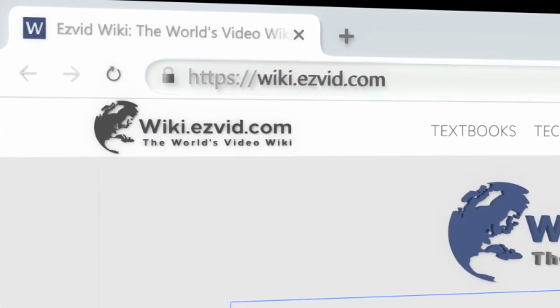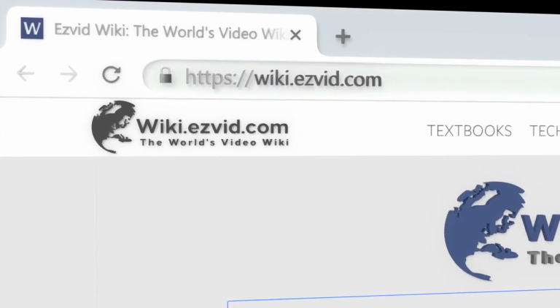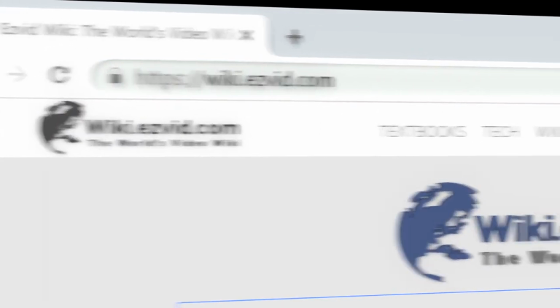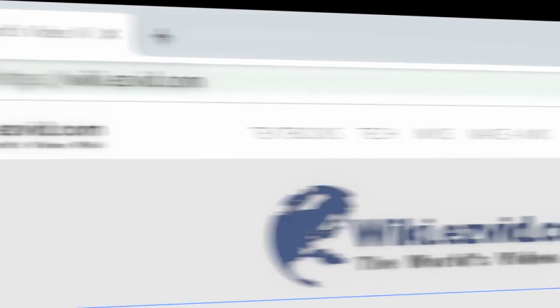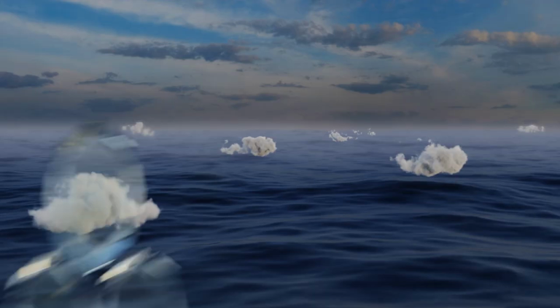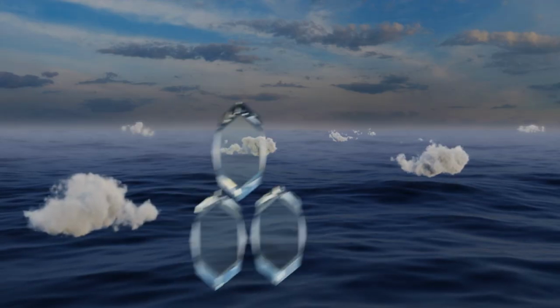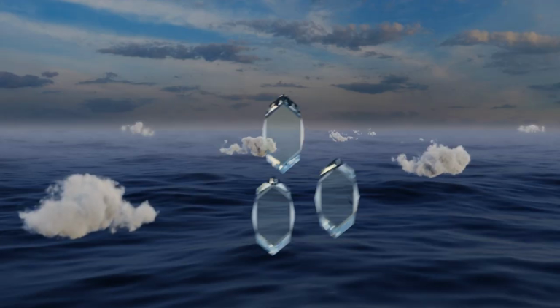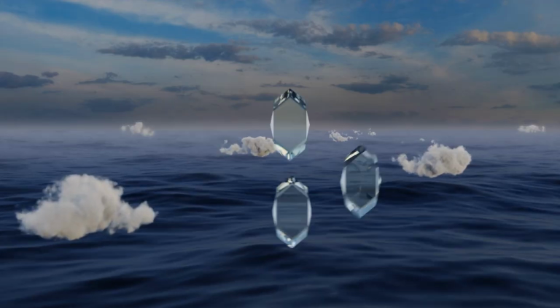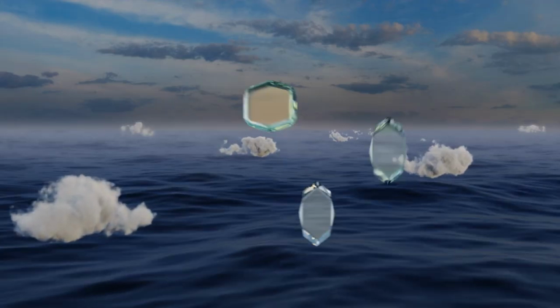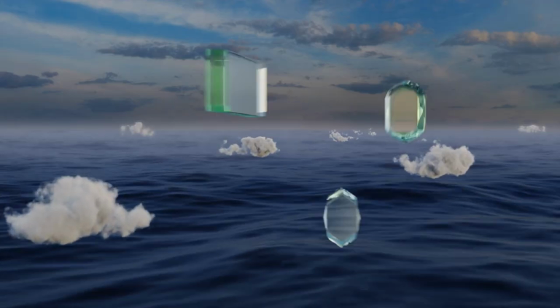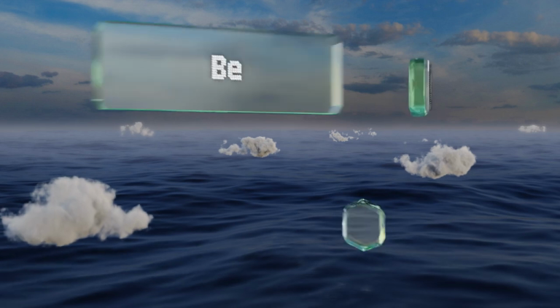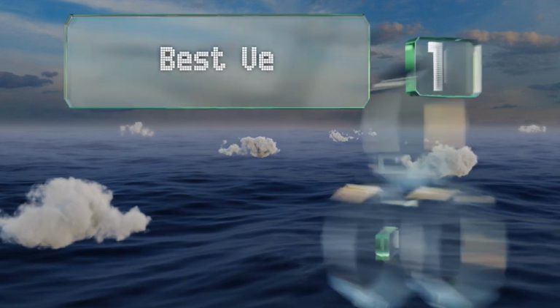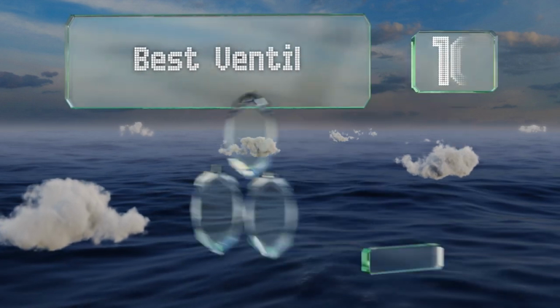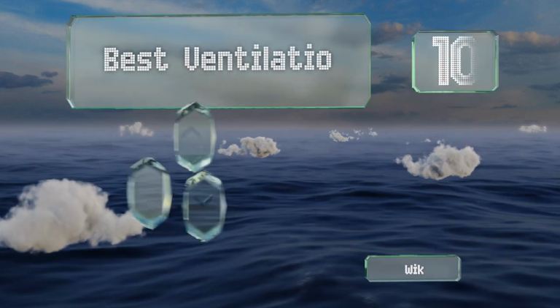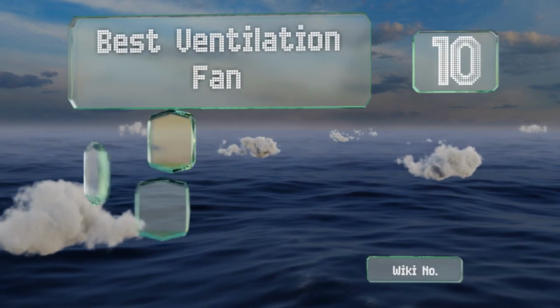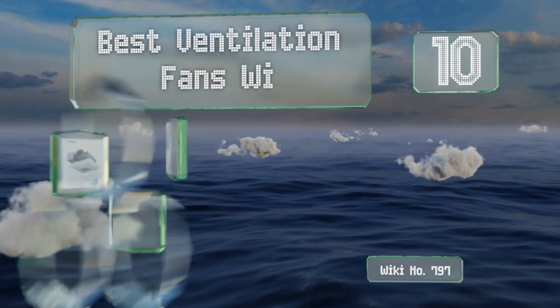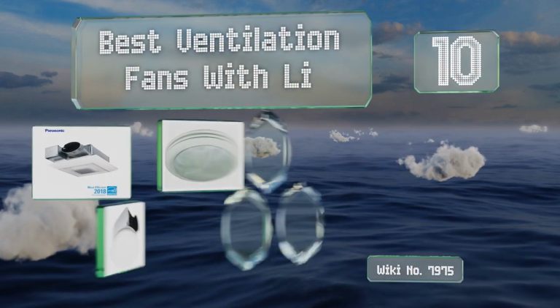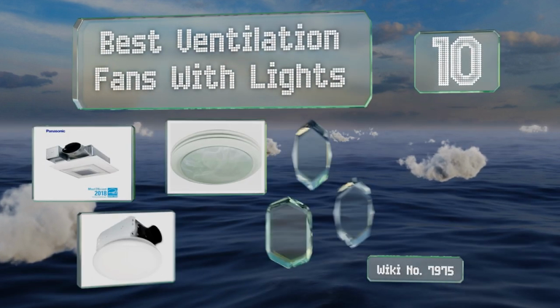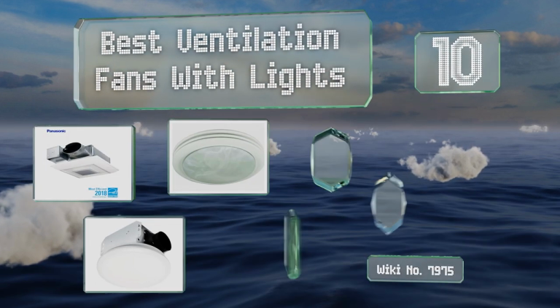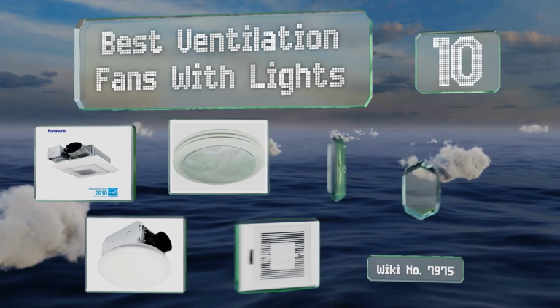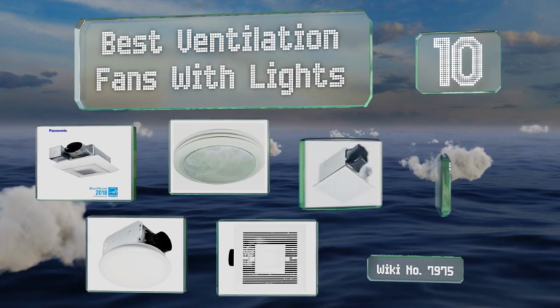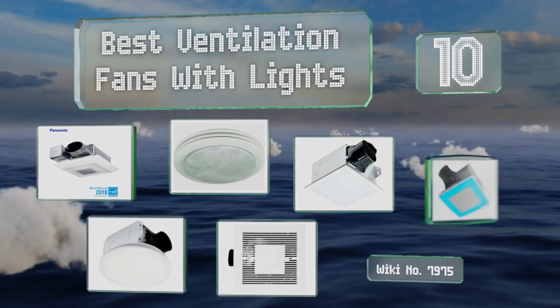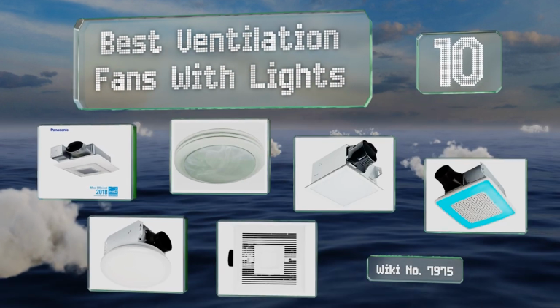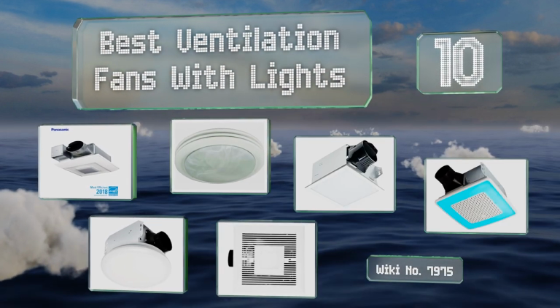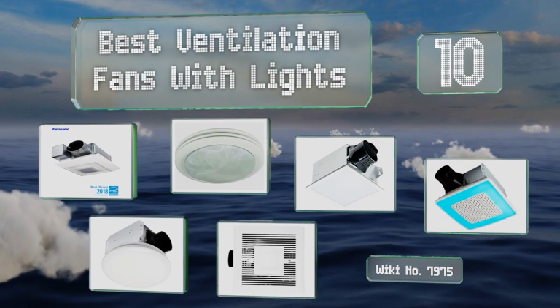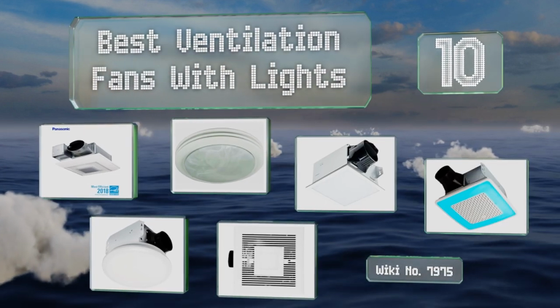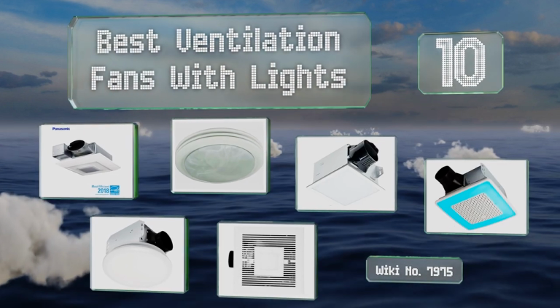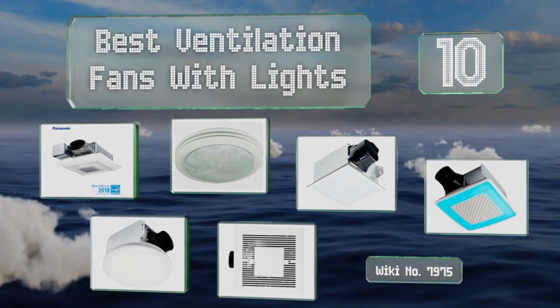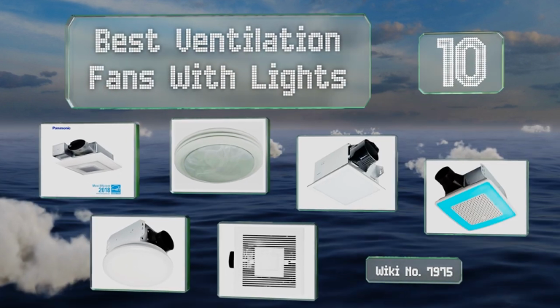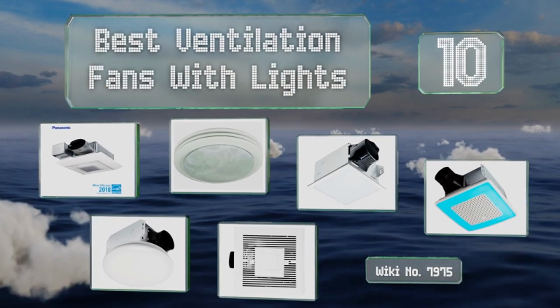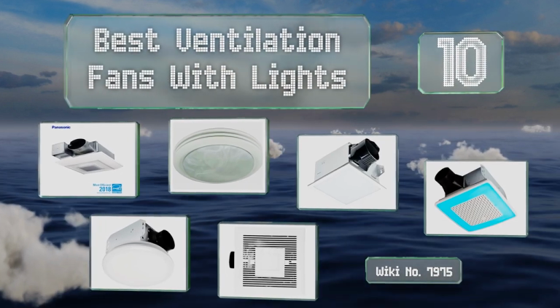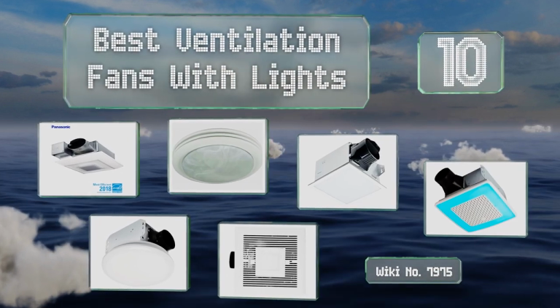EasyVid presents the 10 best ventilation fans with lights. Let's get started with the list.